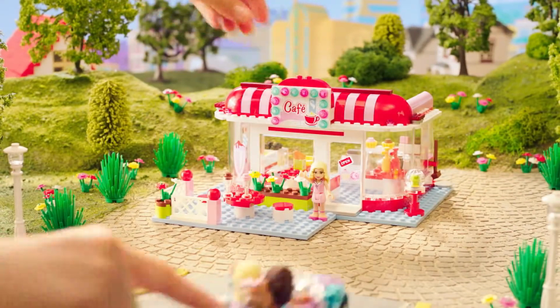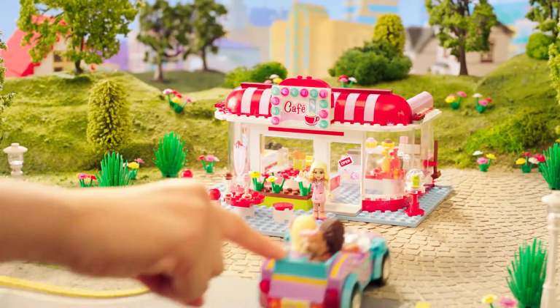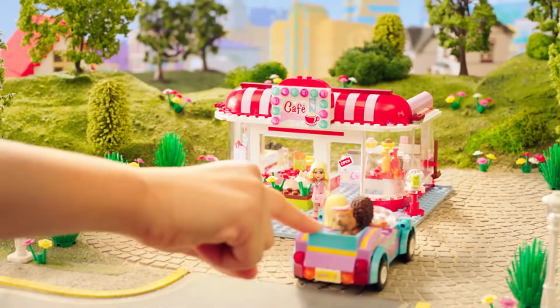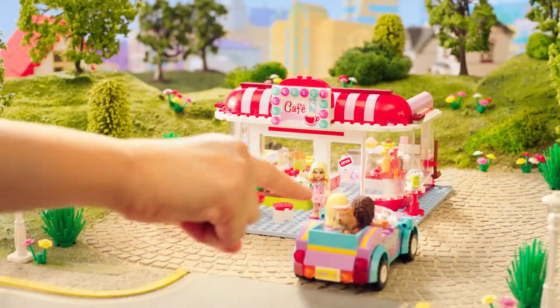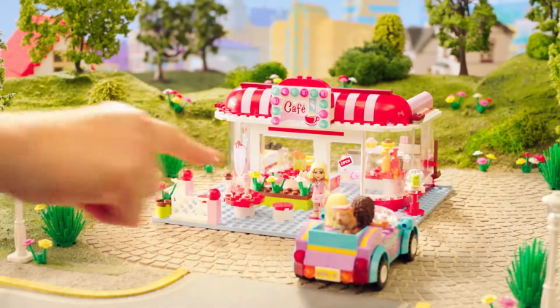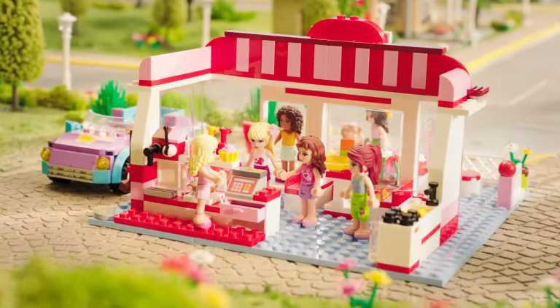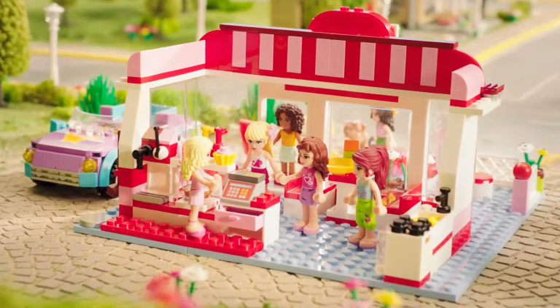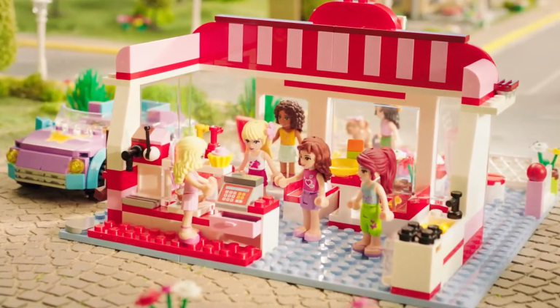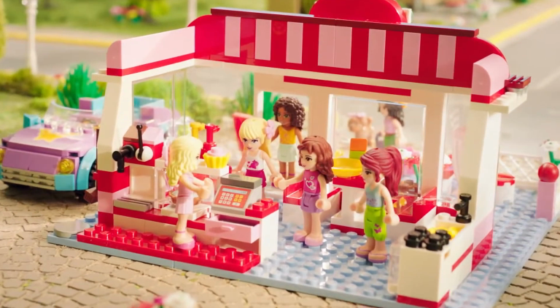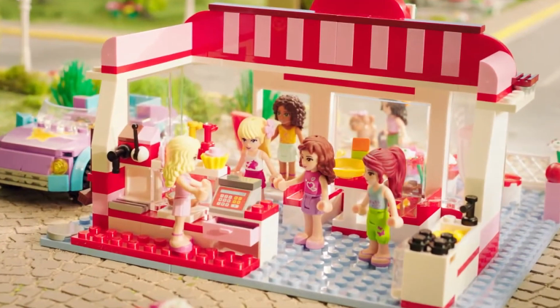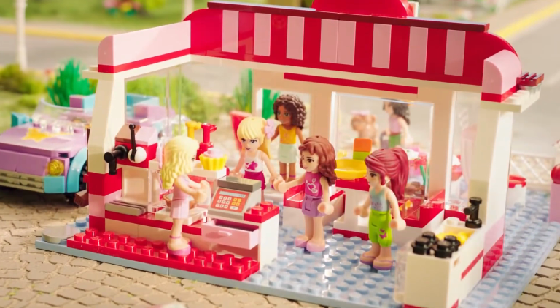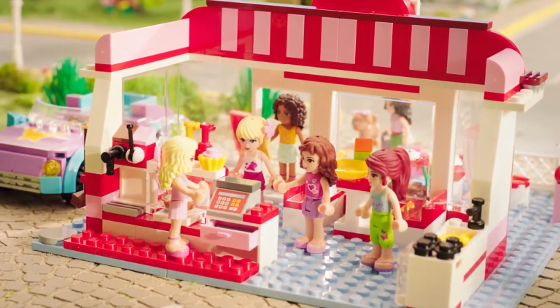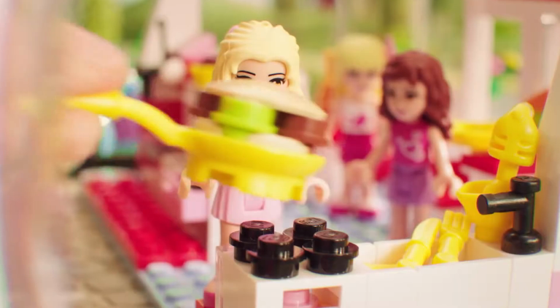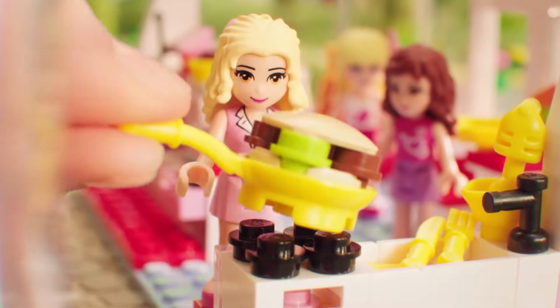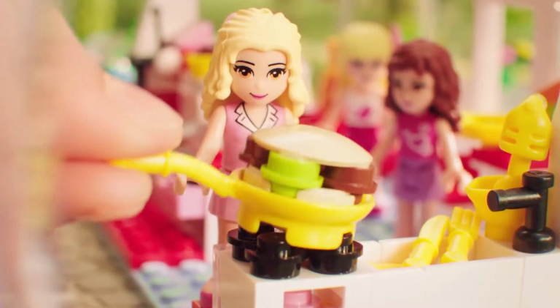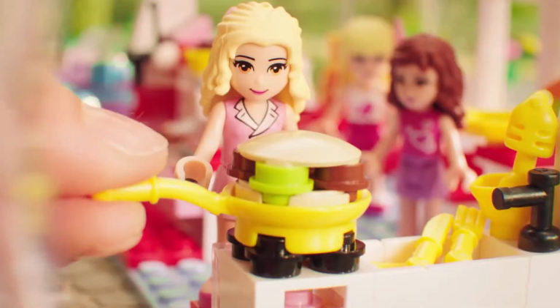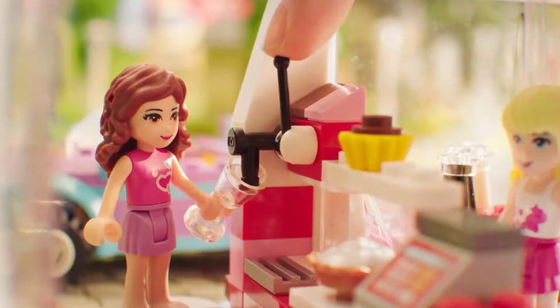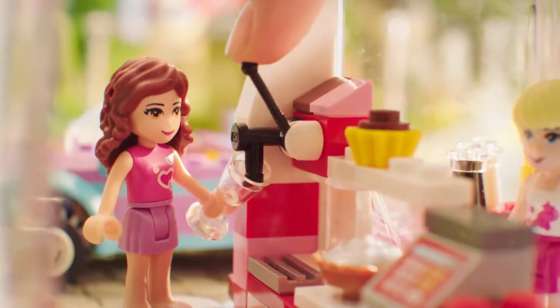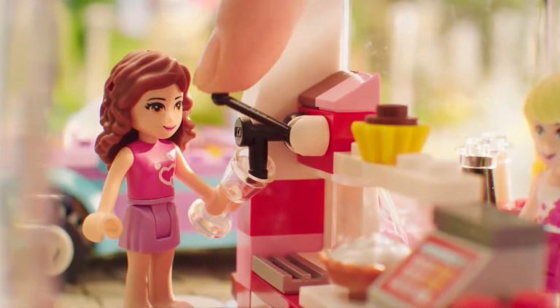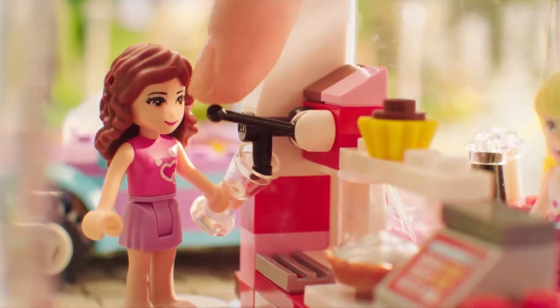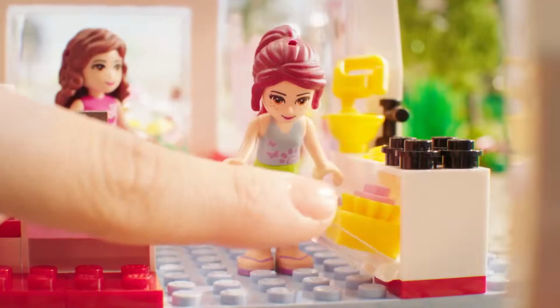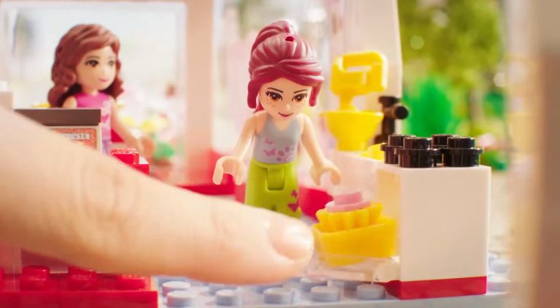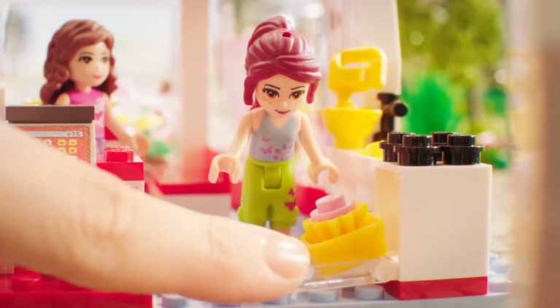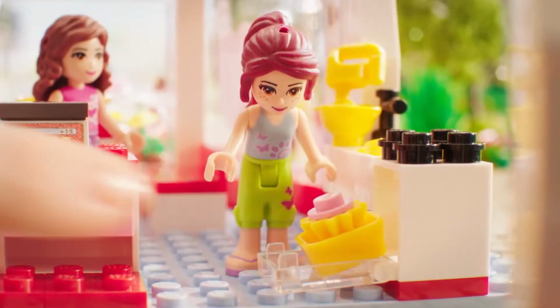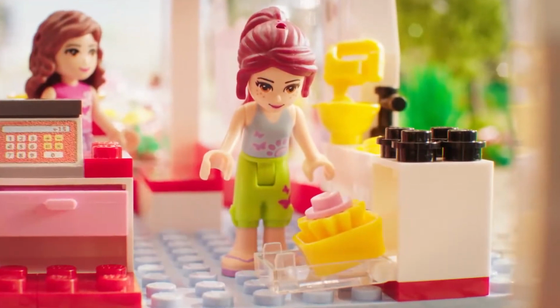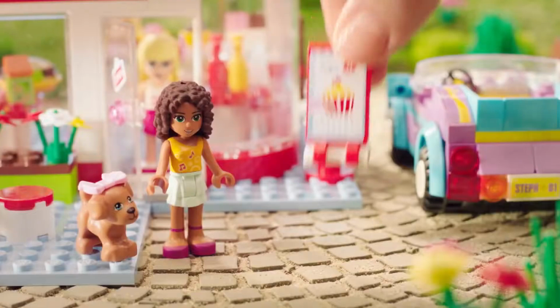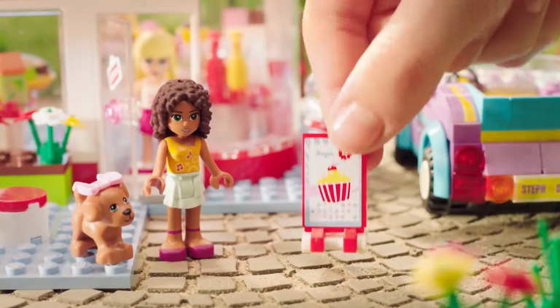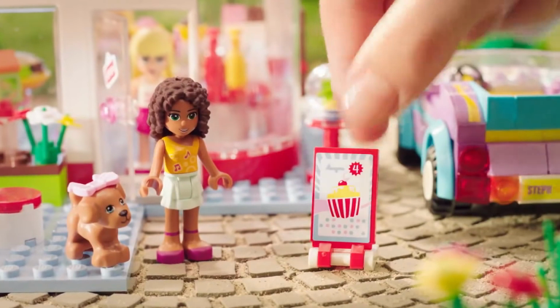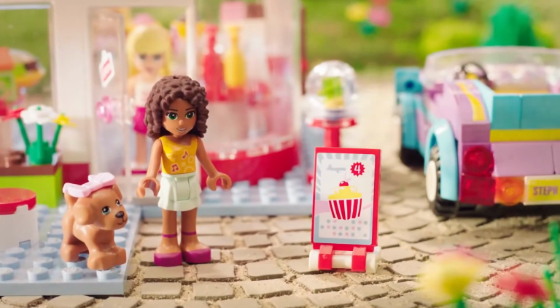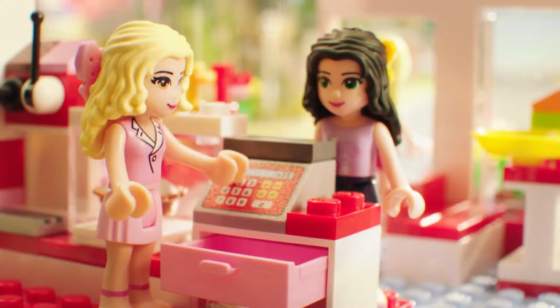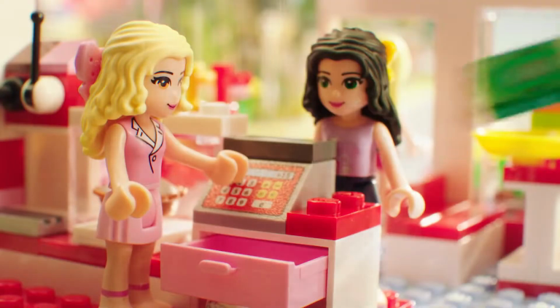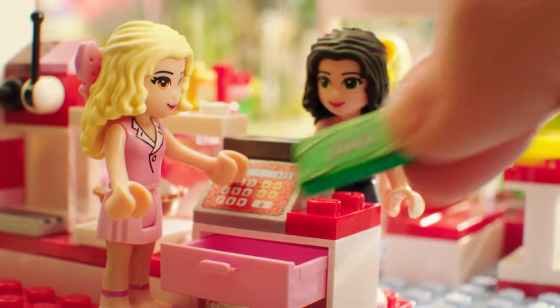We're here. Let's all help out. Make burgers. Shakes. Bake the cupcakes. And we're open.